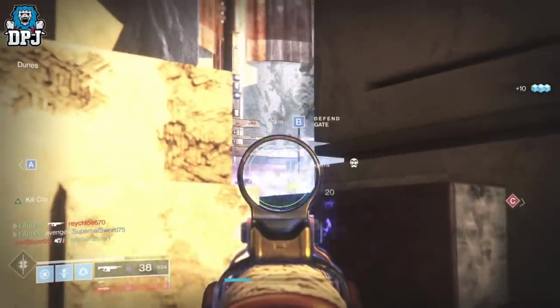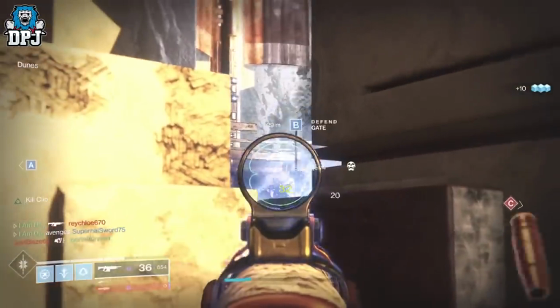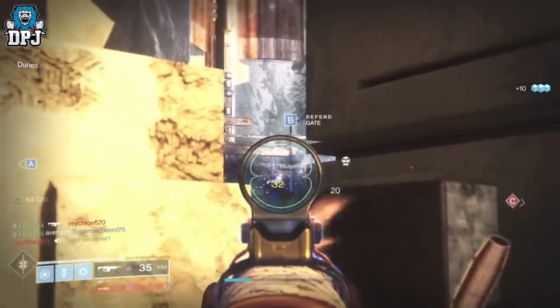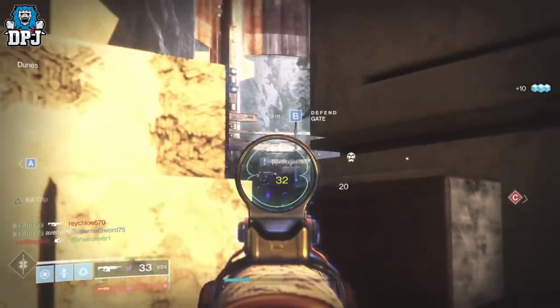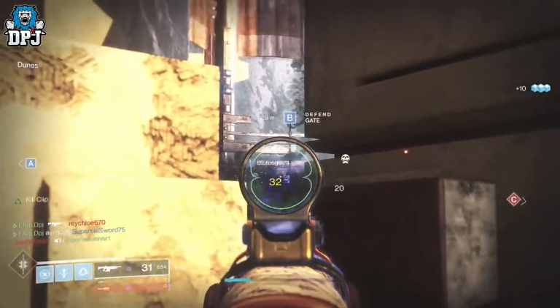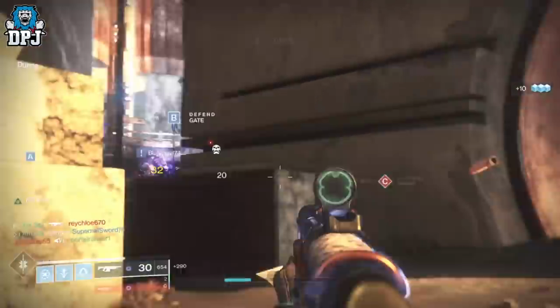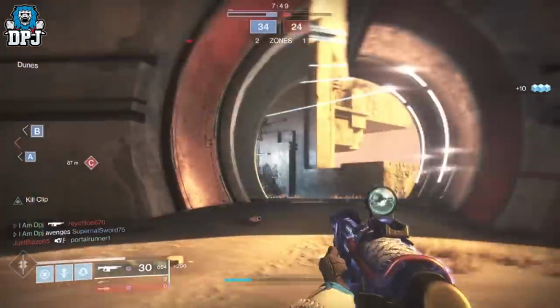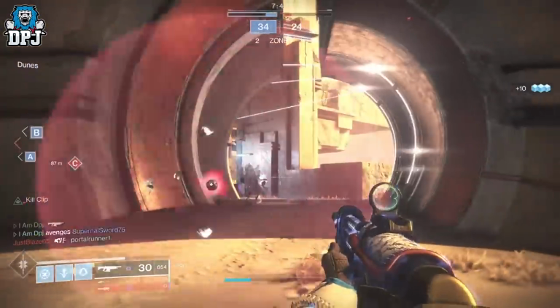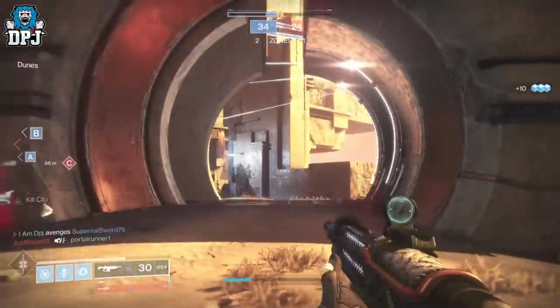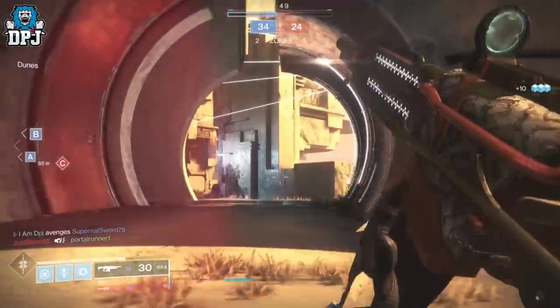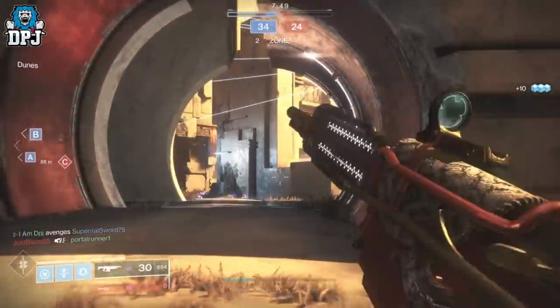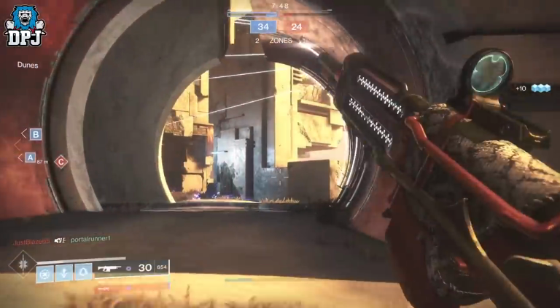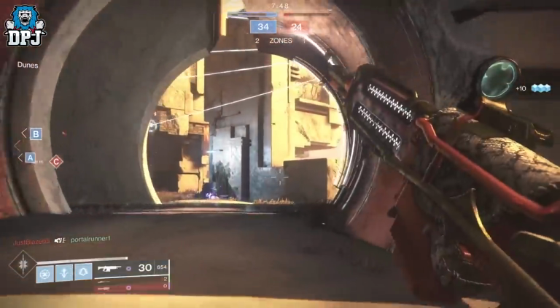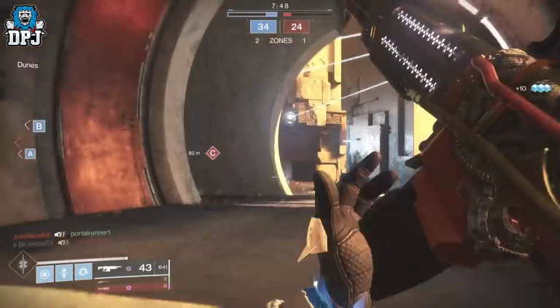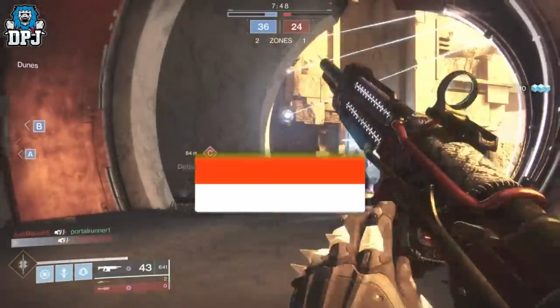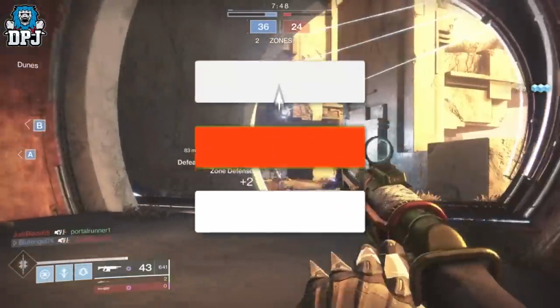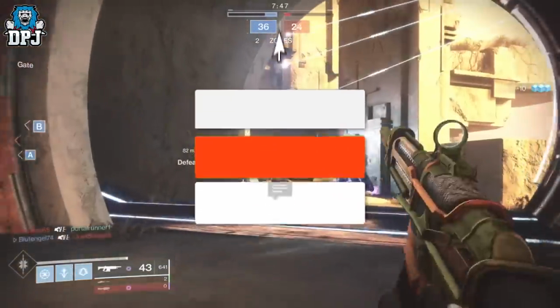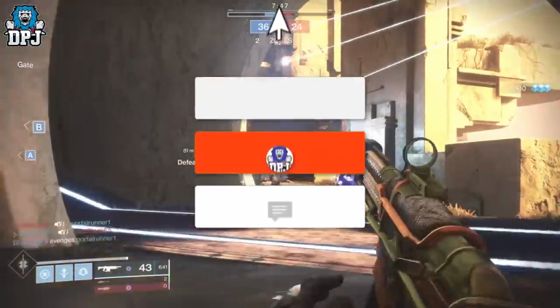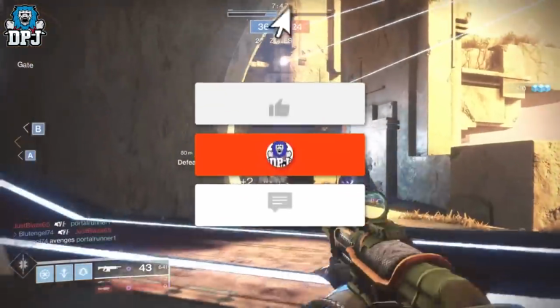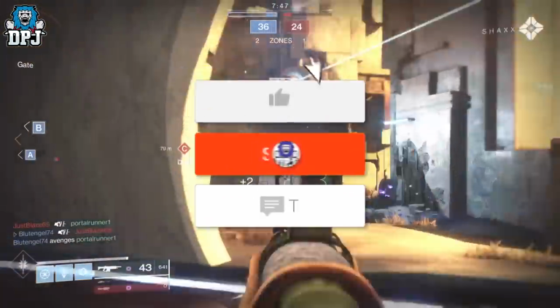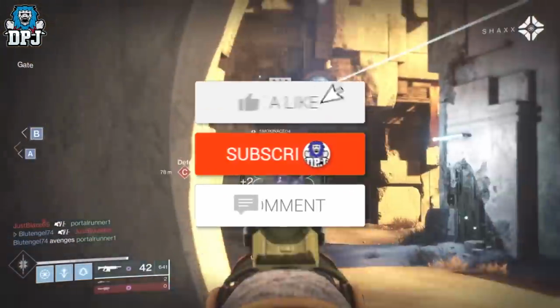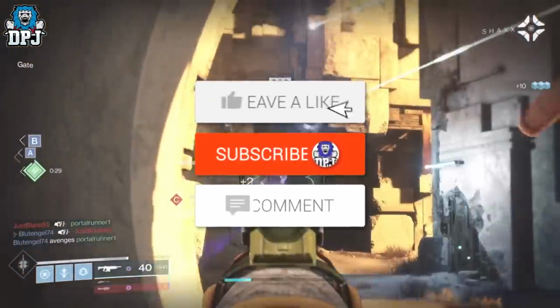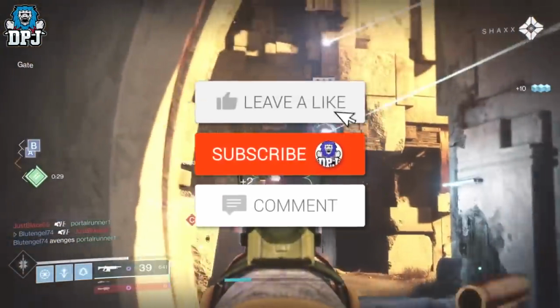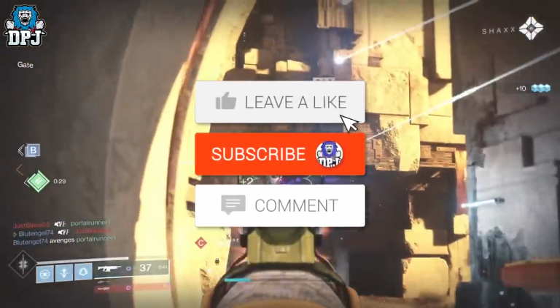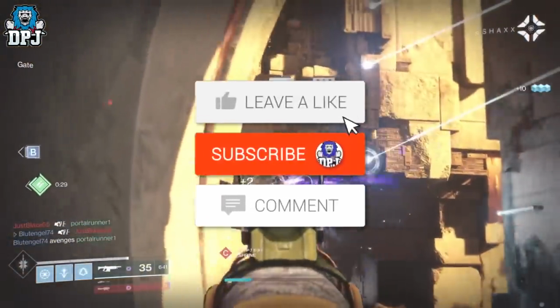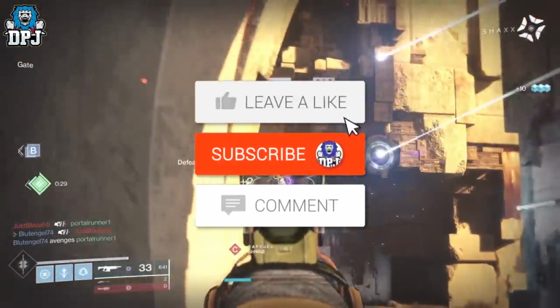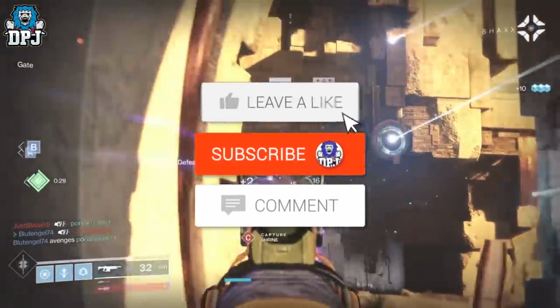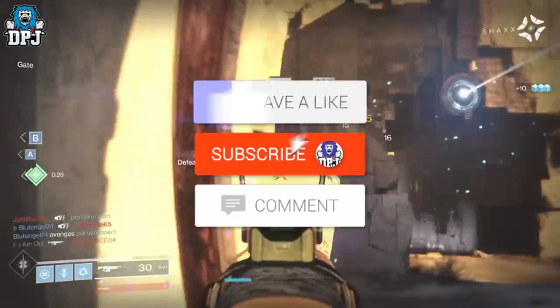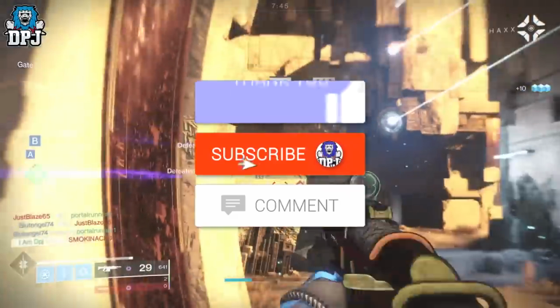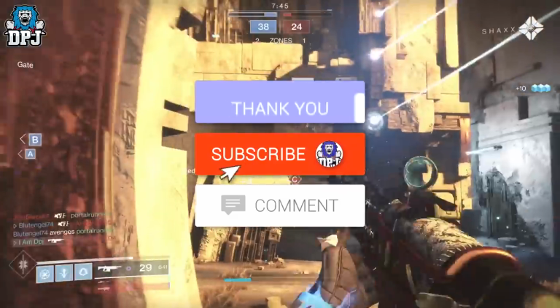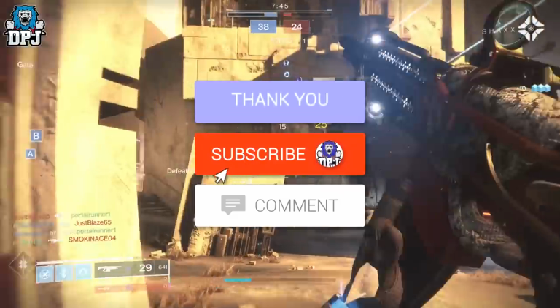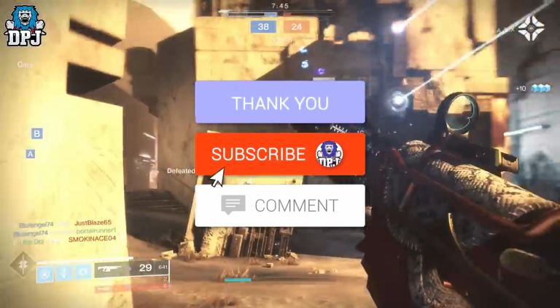How's it going guys, my name is DPJ. If you enjoyed the video, leaving a like really helps out, and if you like what you see and want to see more, be sure to subscribe.